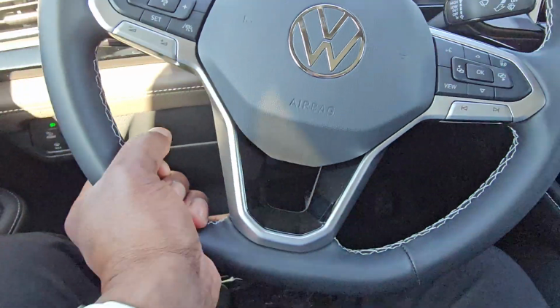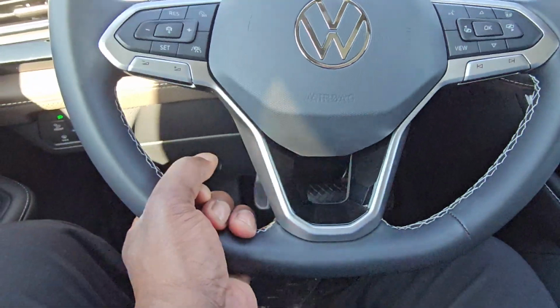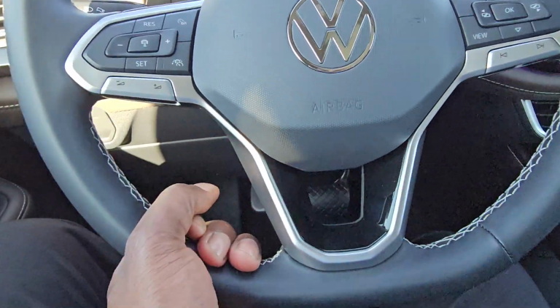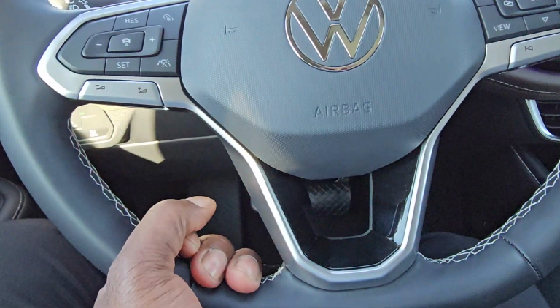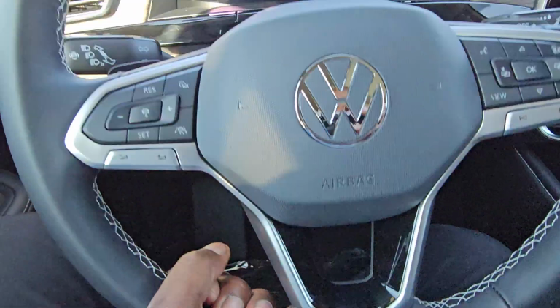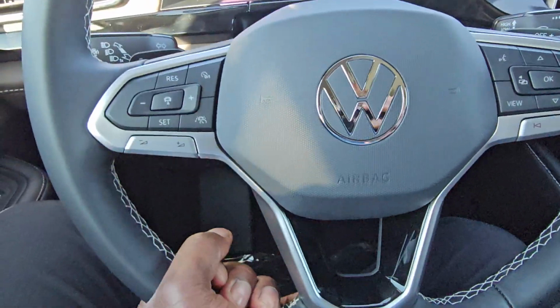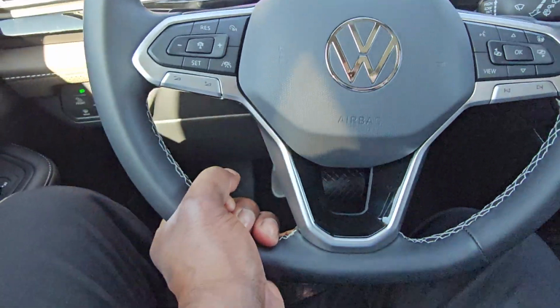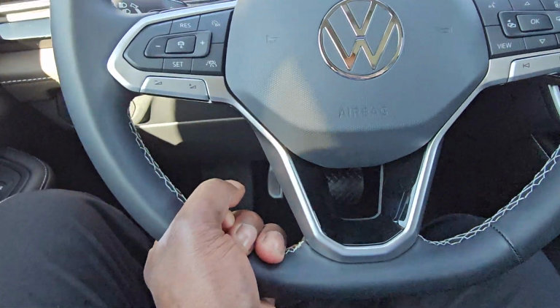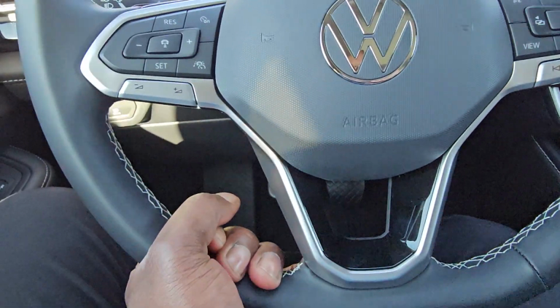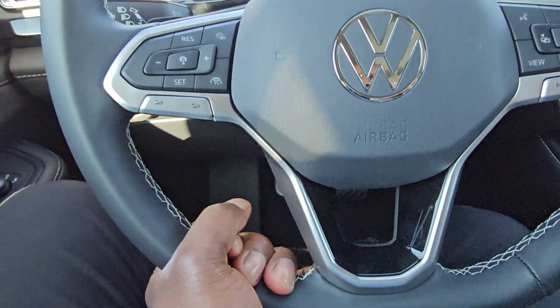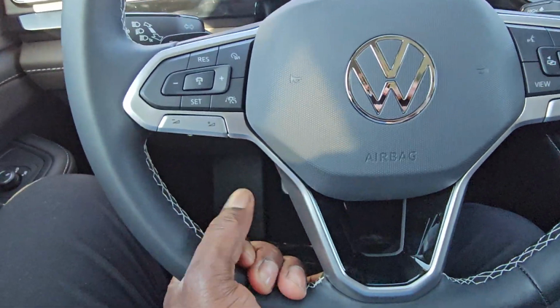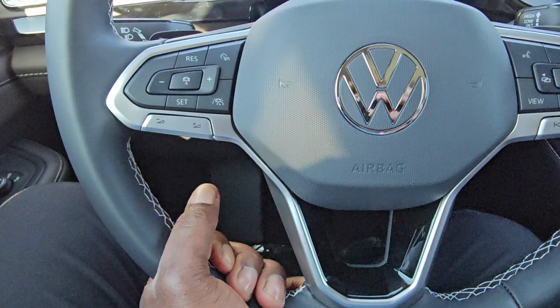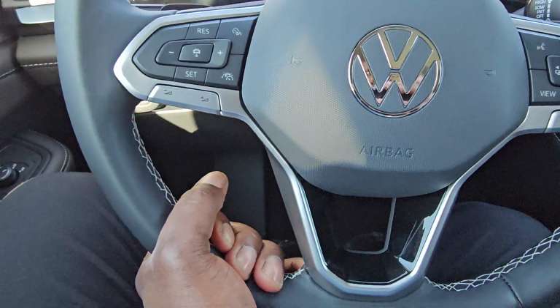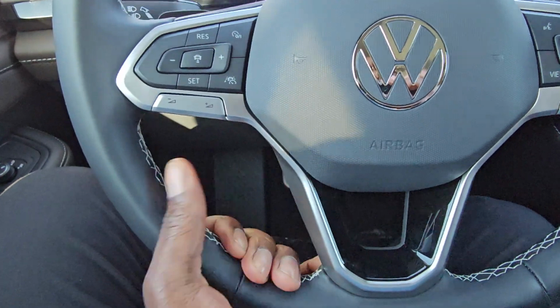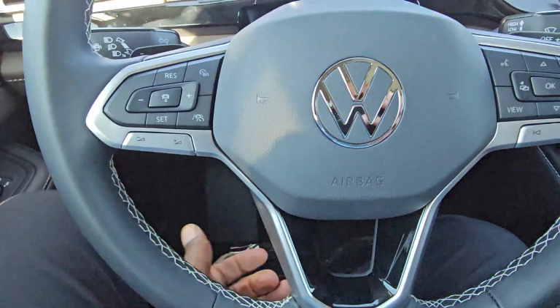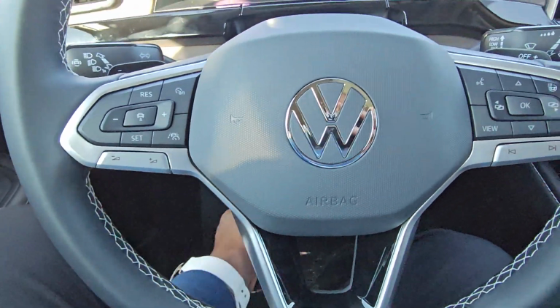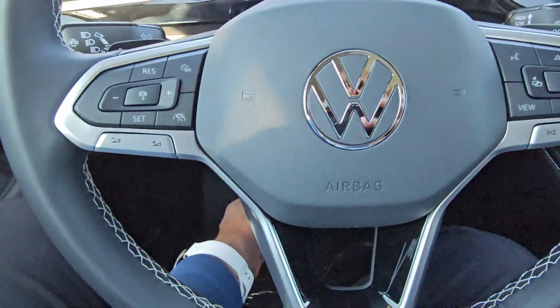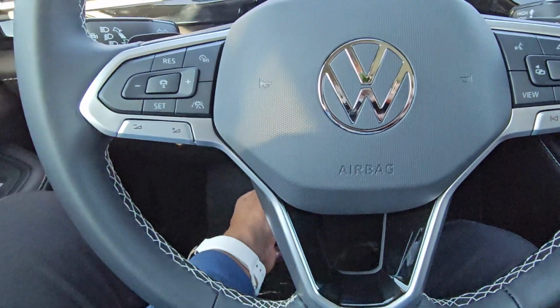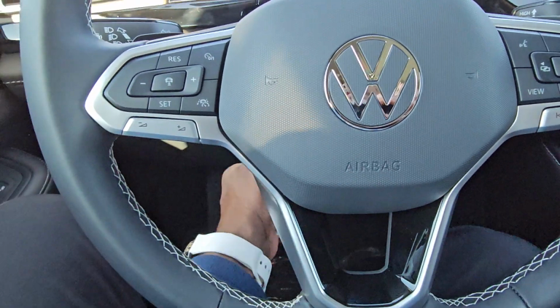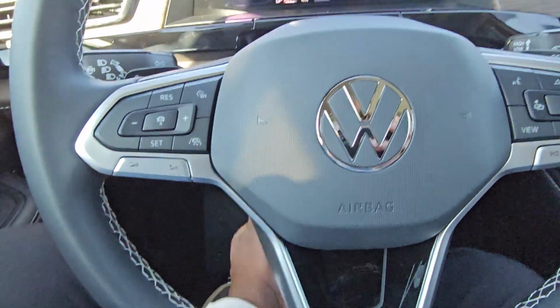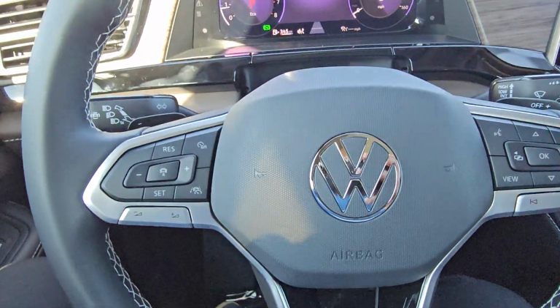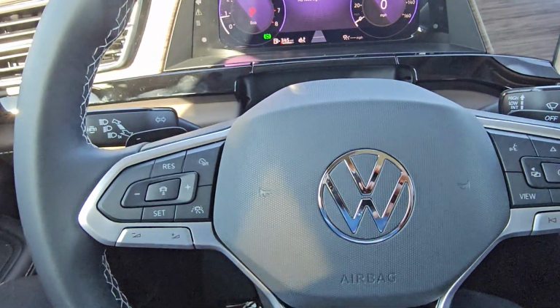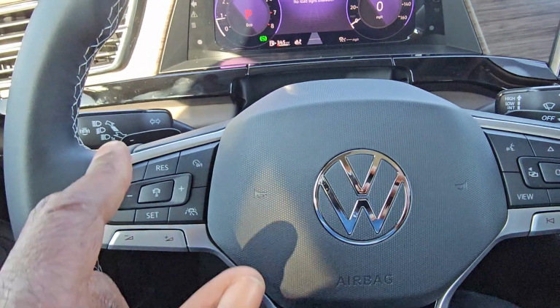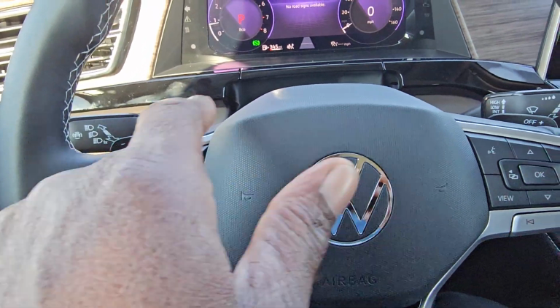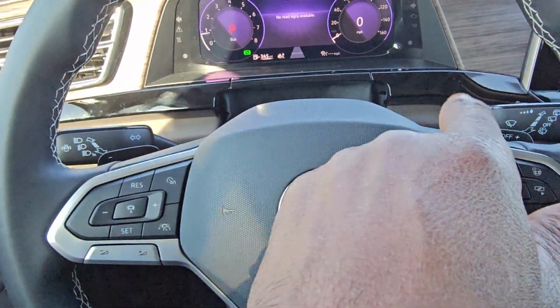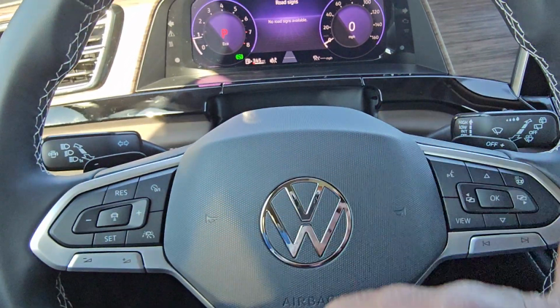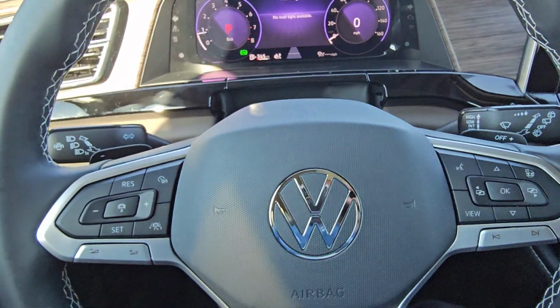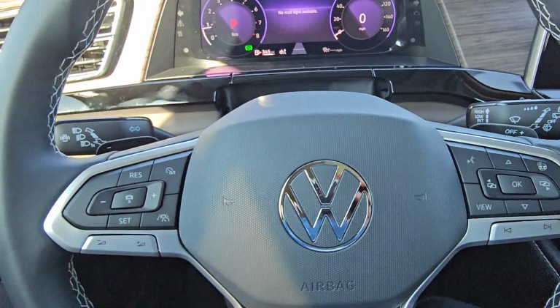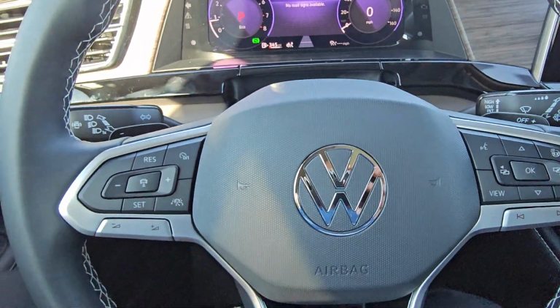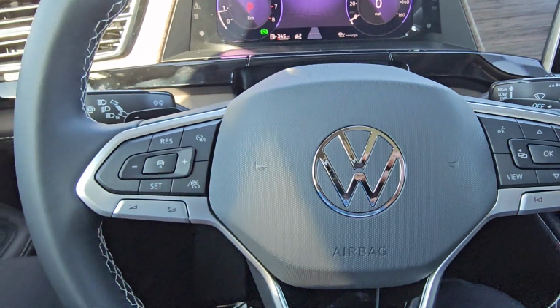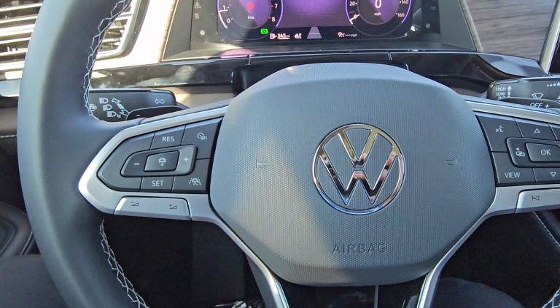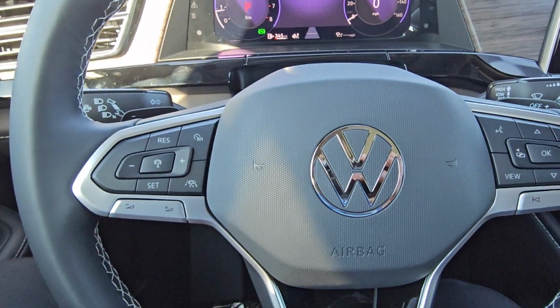This is a telescoping steering wheel — I can pull out, push in, raise it, lower it, lock it, set it where I need, and then lock it back. I also have paddle shifters on the two outboard sides of the steering wheel.